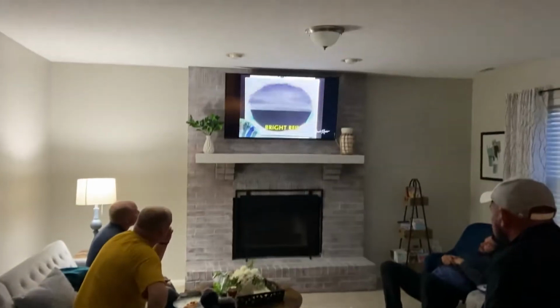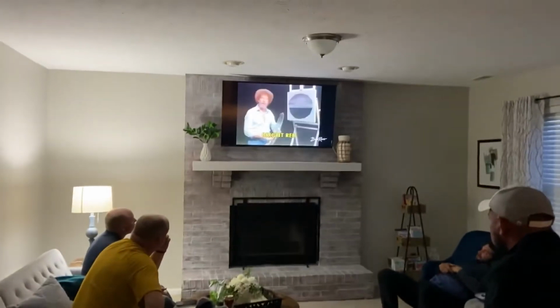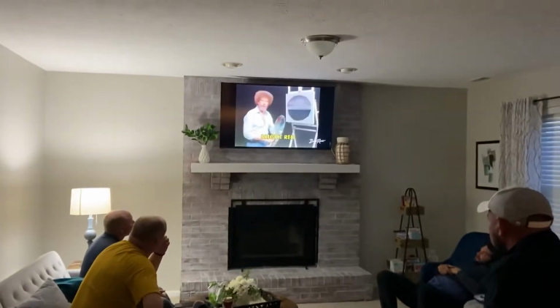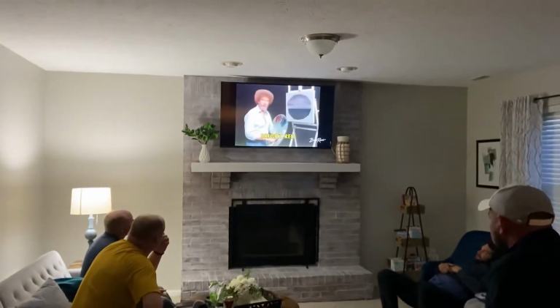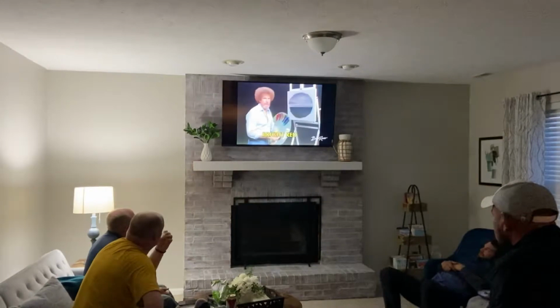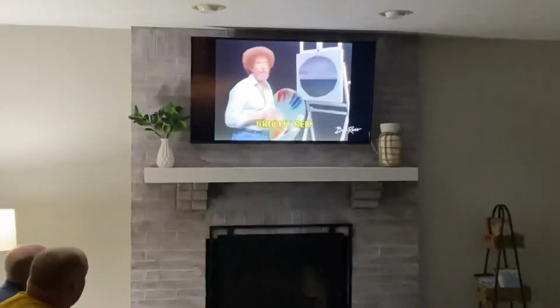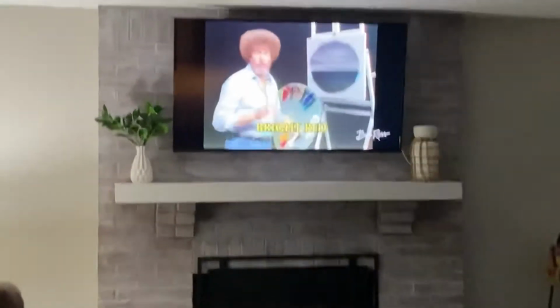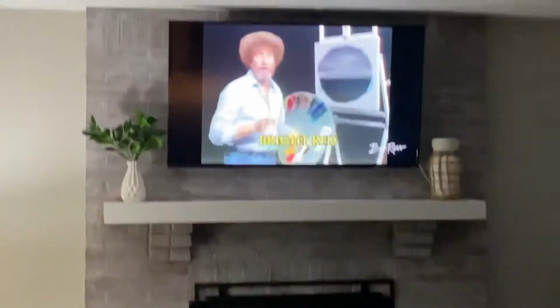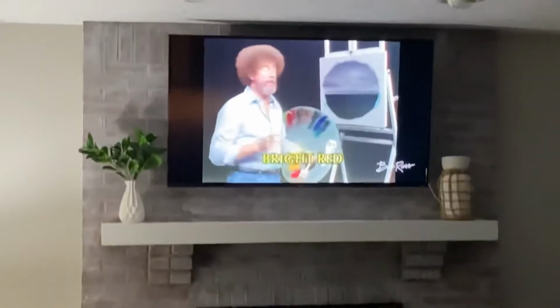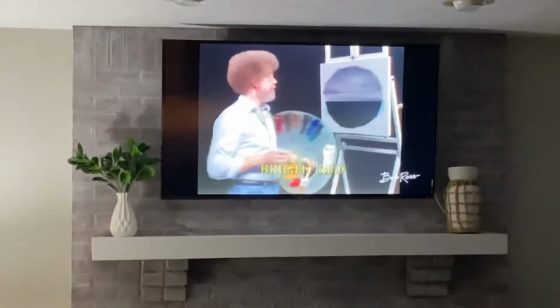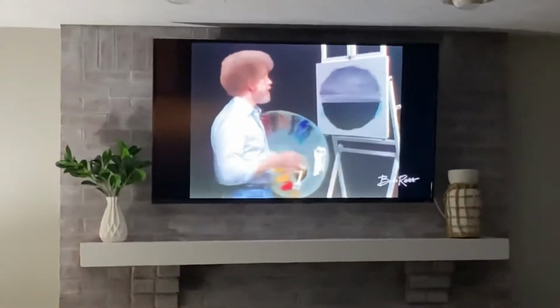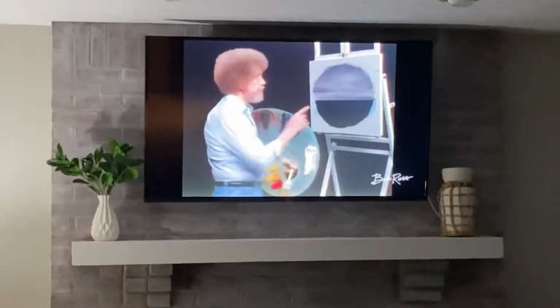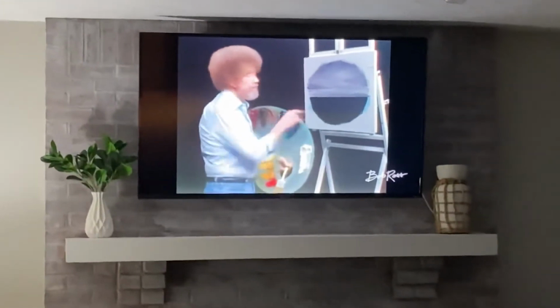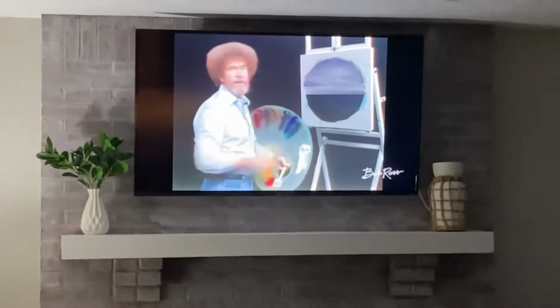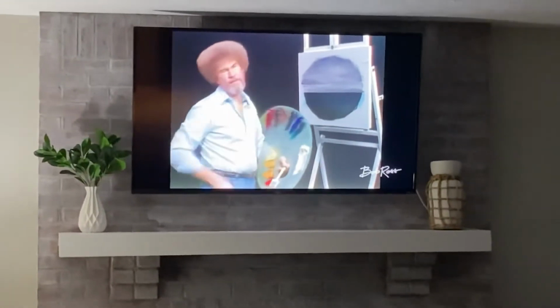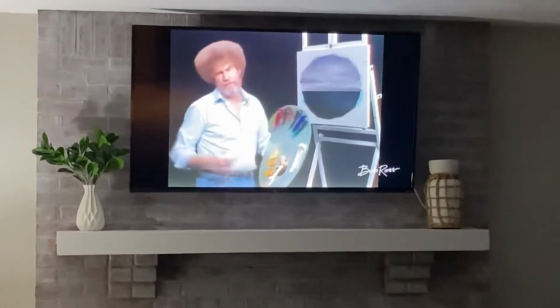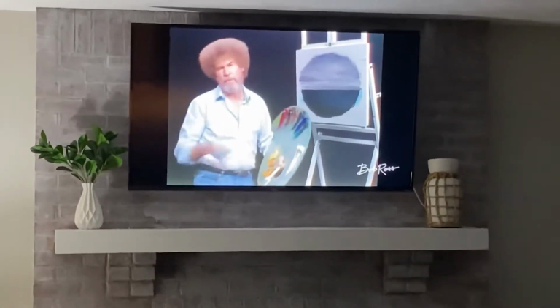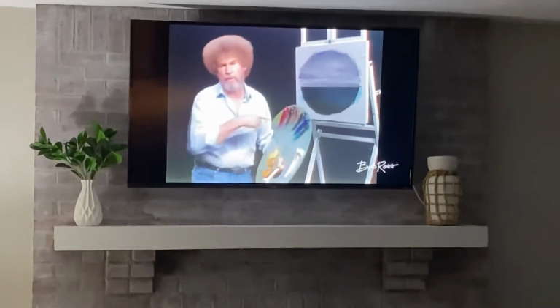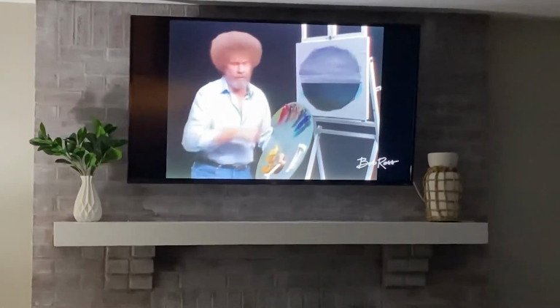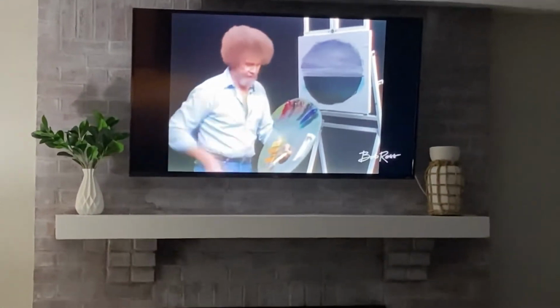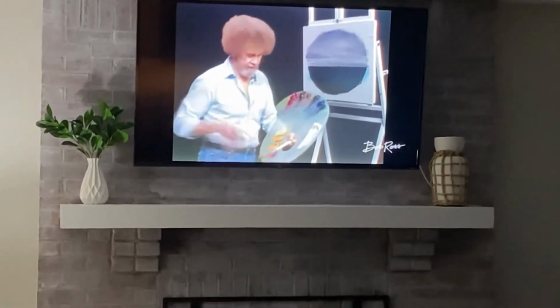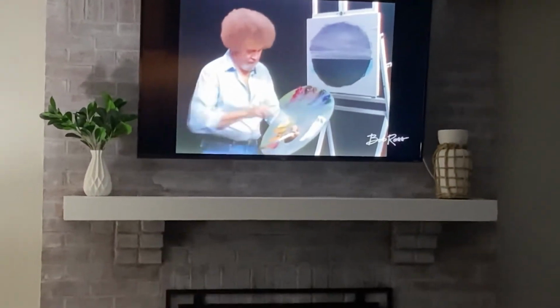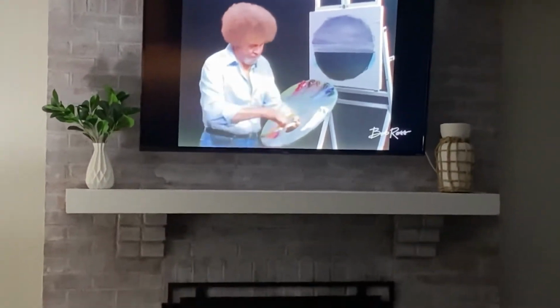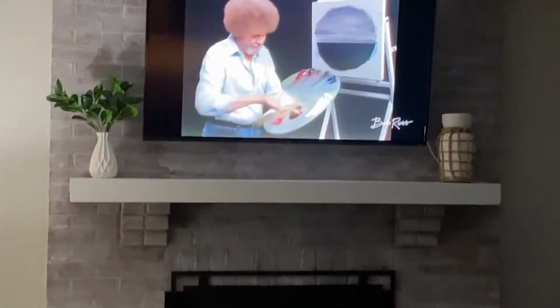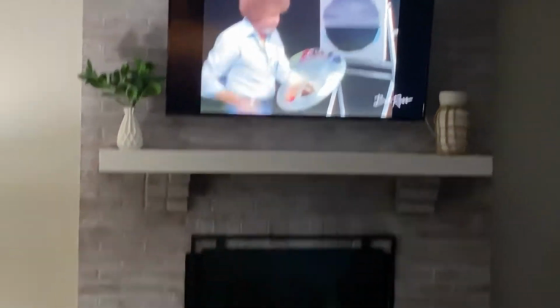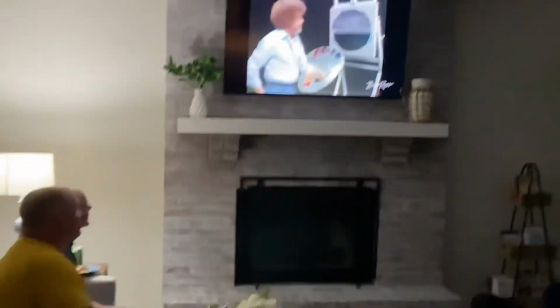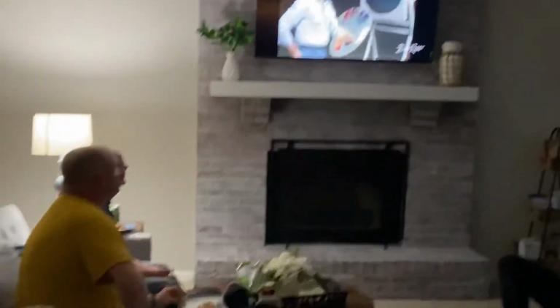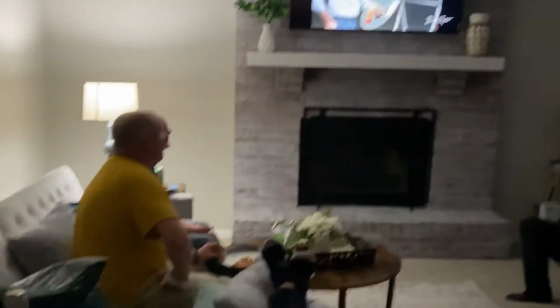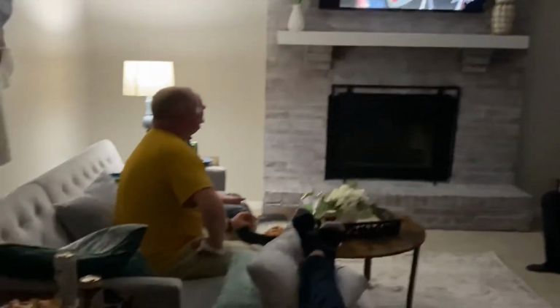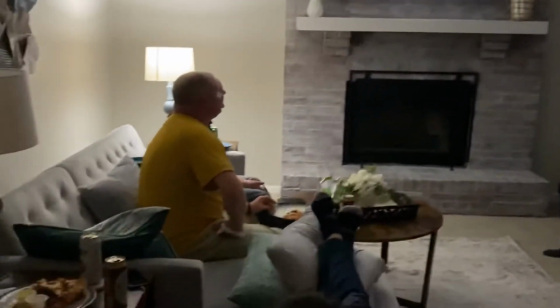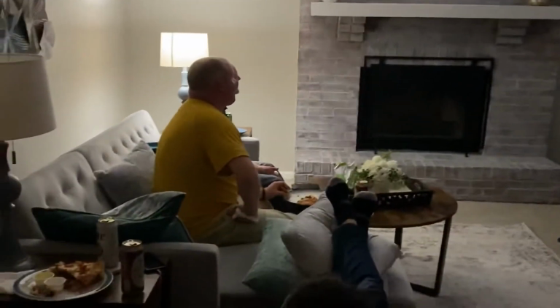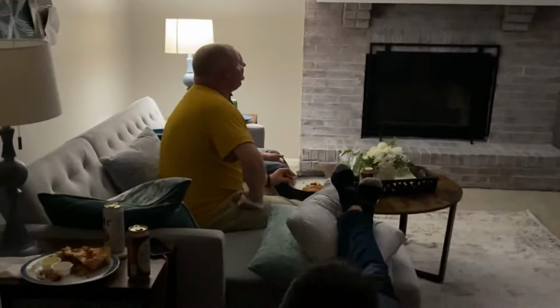To relax afterwards, we all hung out at the house, enjoyed some dominoes, beverages, and Bob Ross.